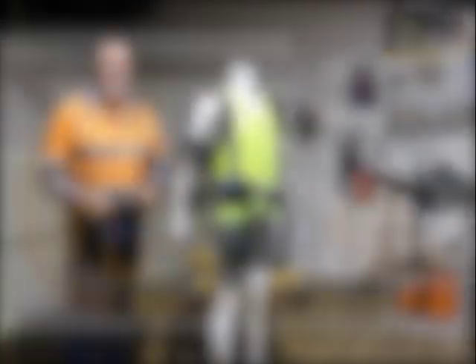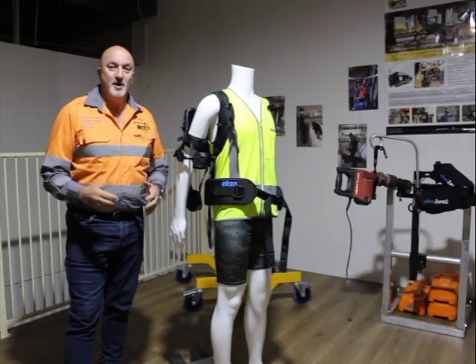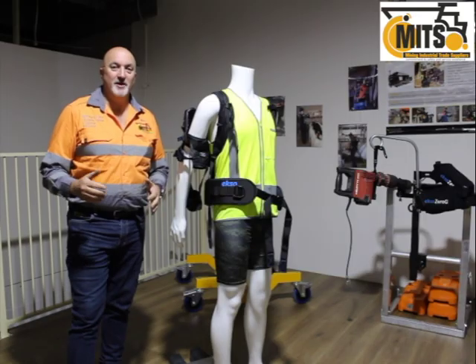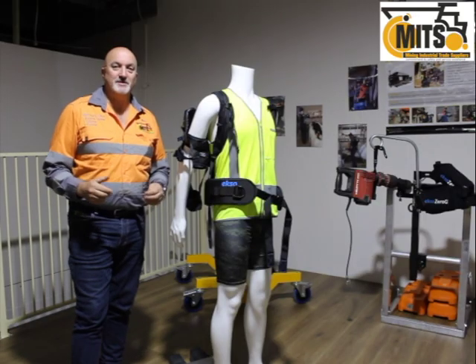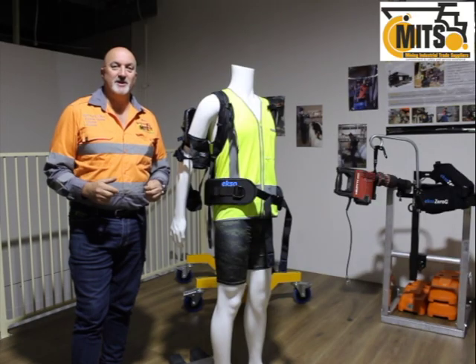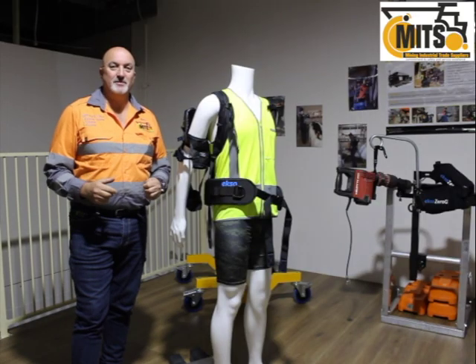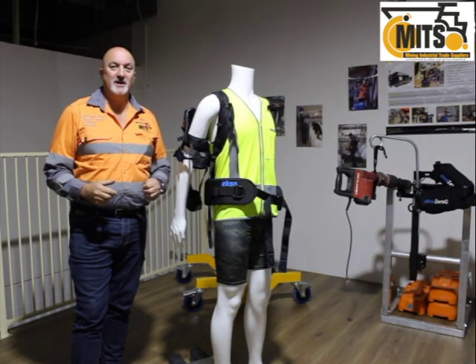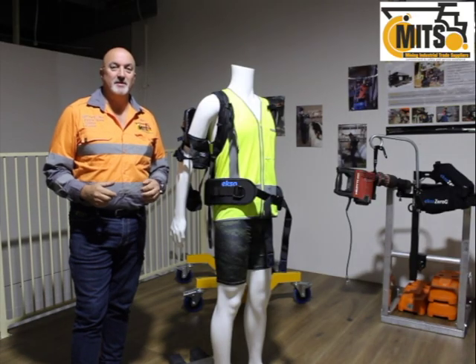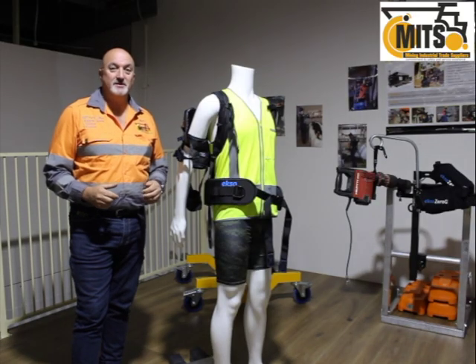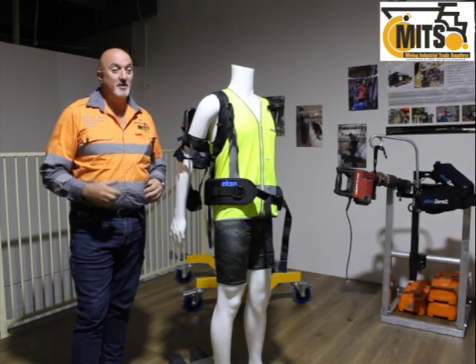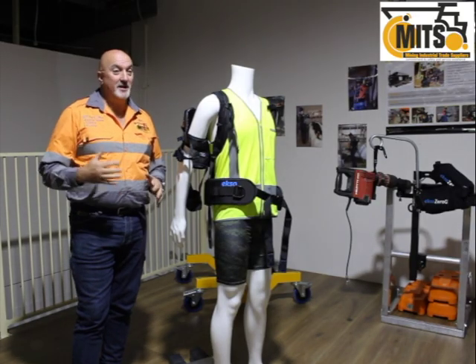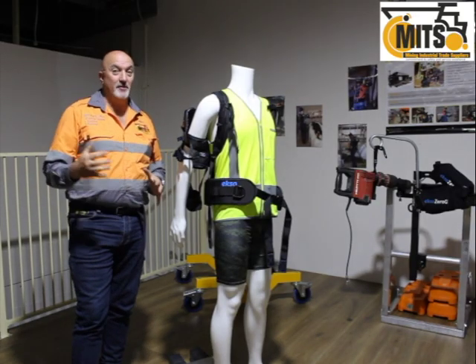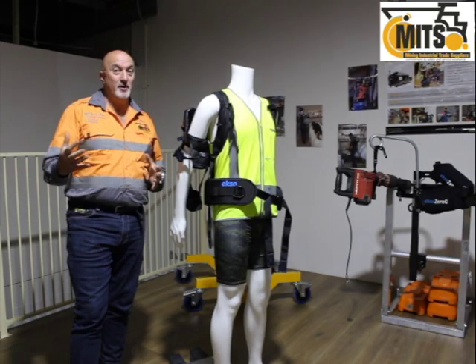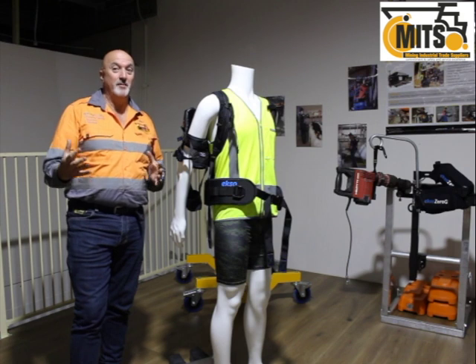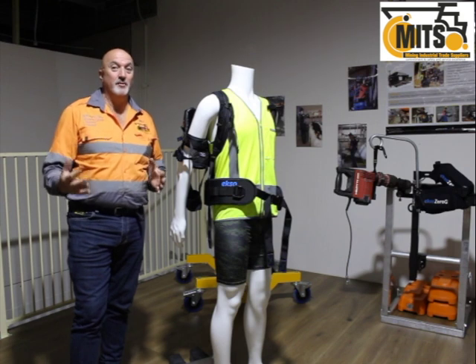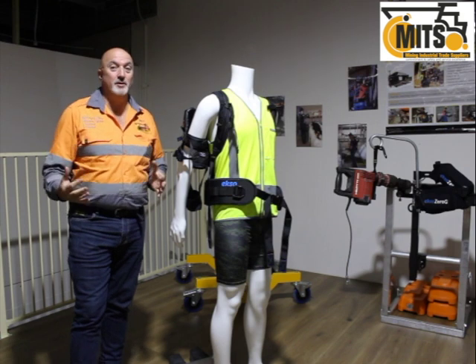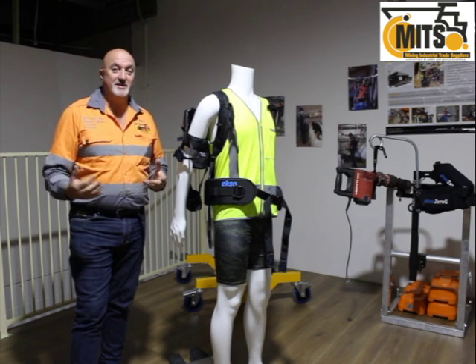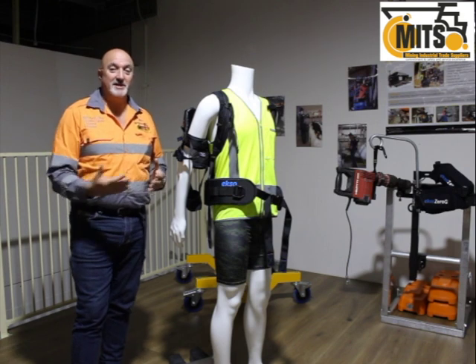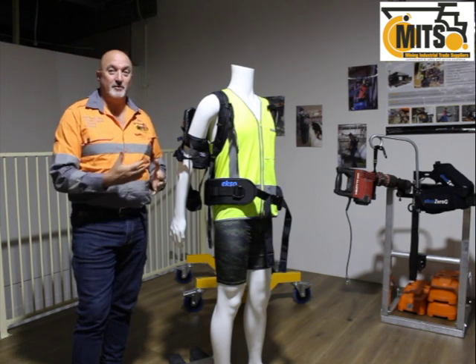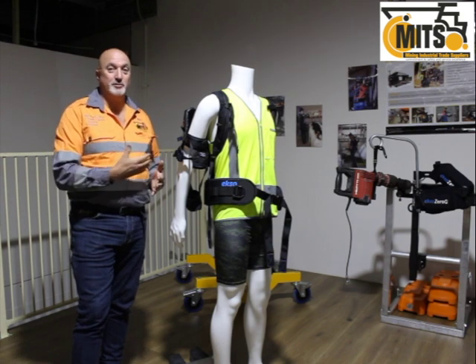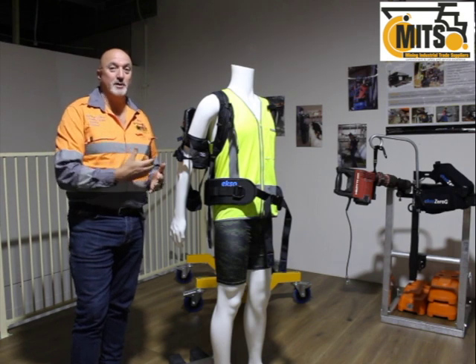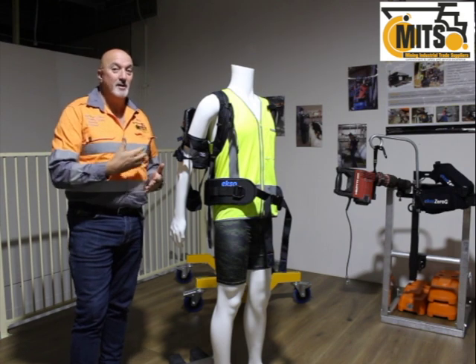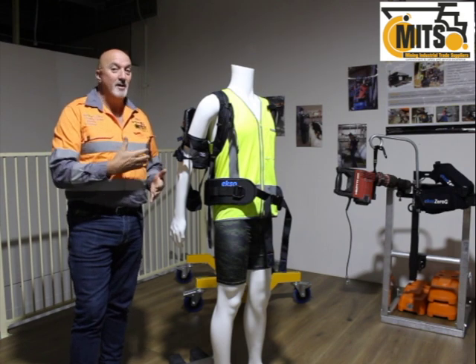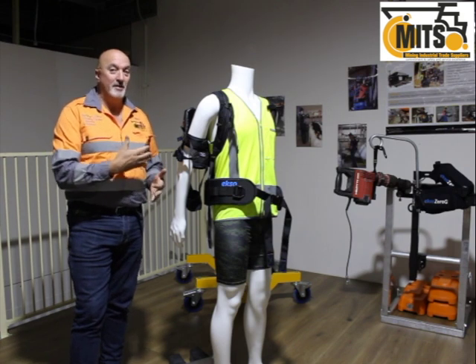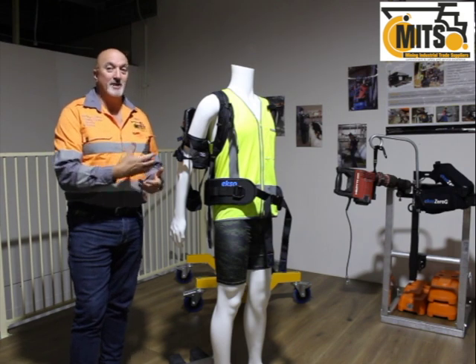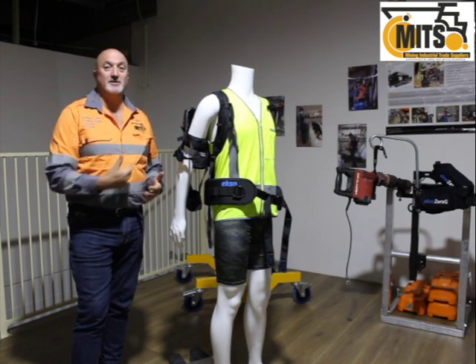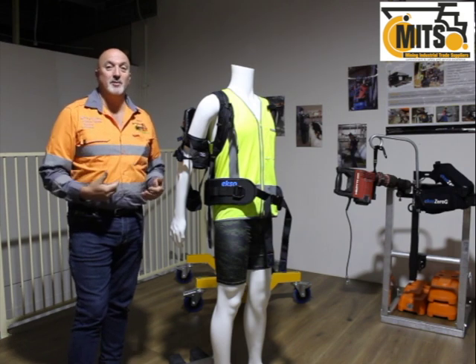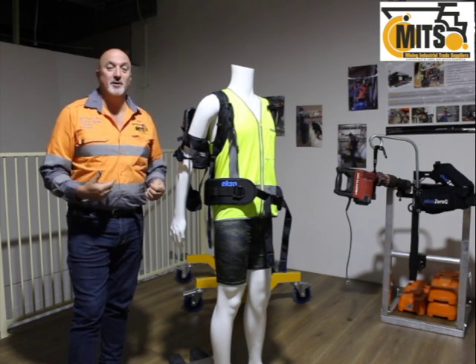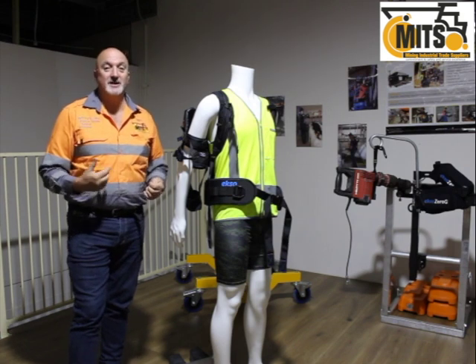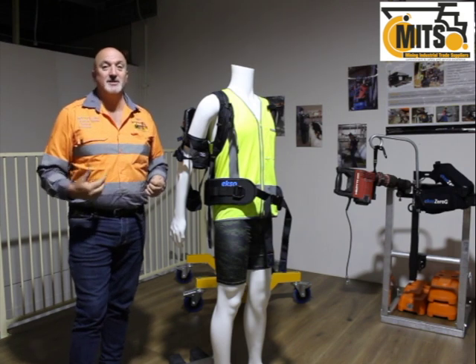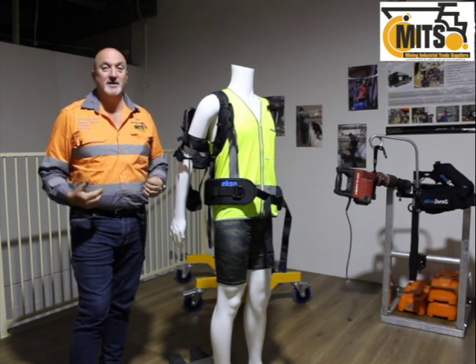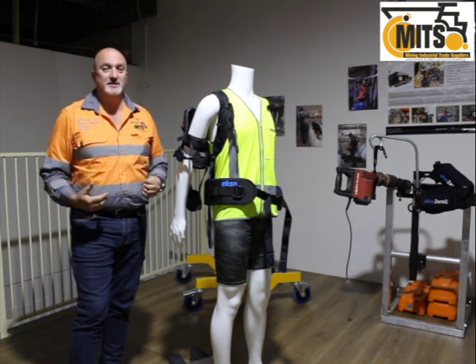Hi, my name is Tony from Safety Mitts, and I'm here to take you for a tour around the ExoBionics ExoVest.